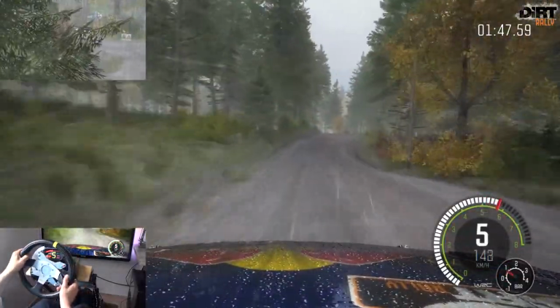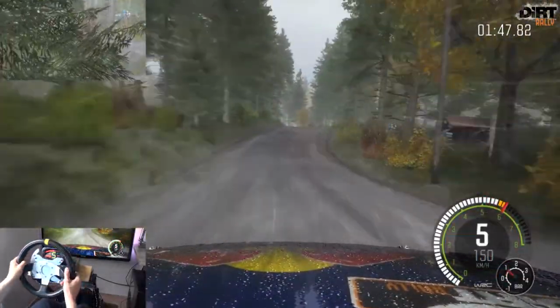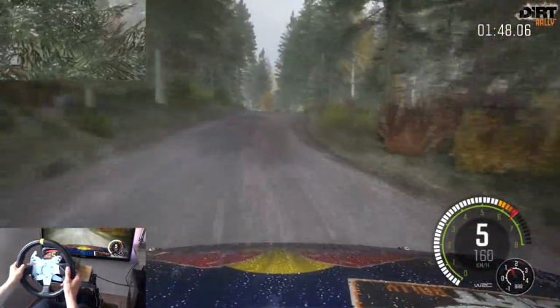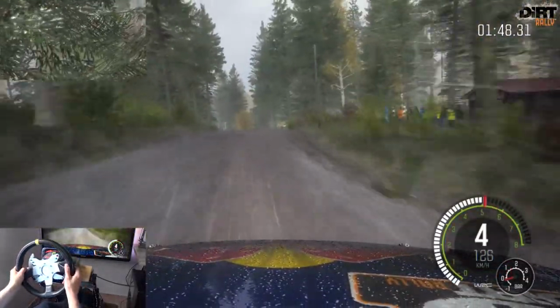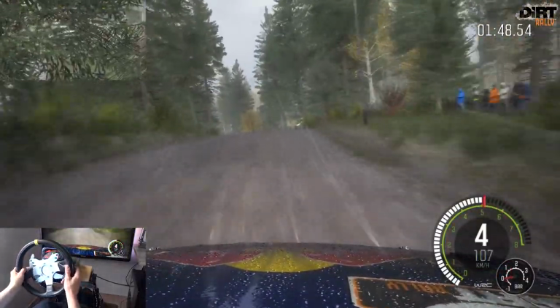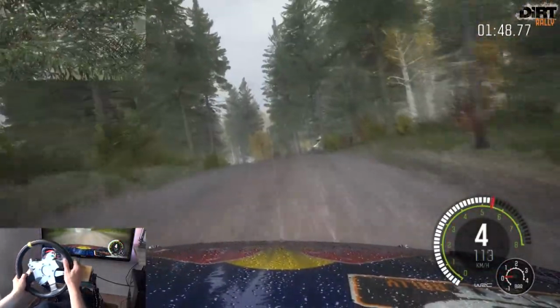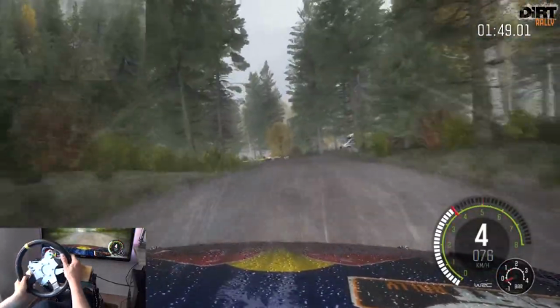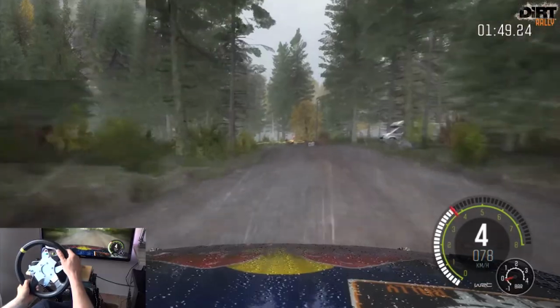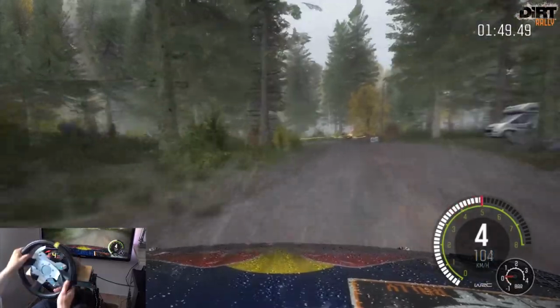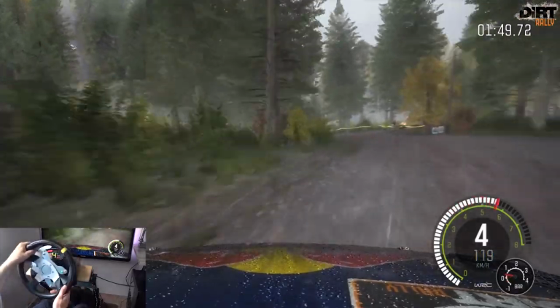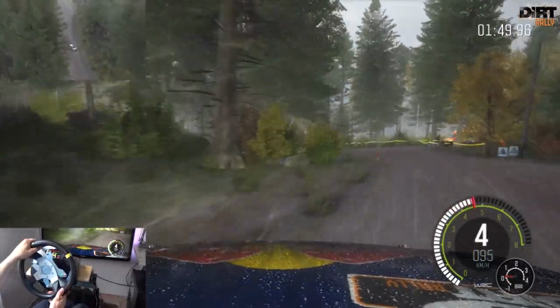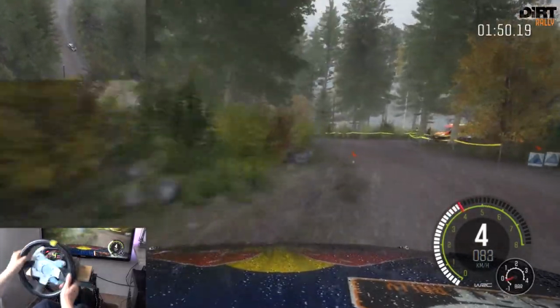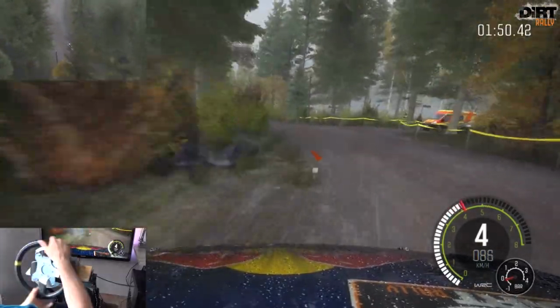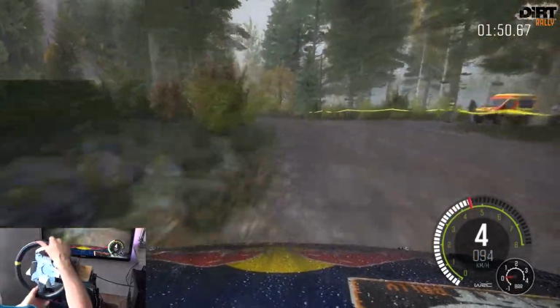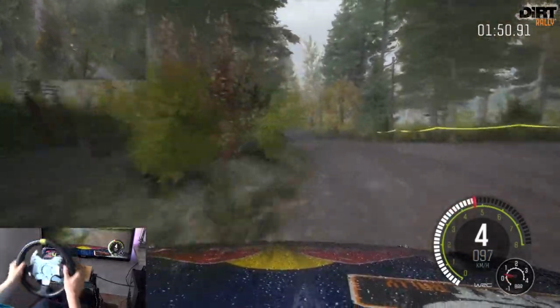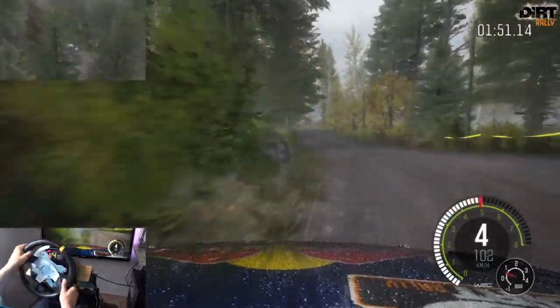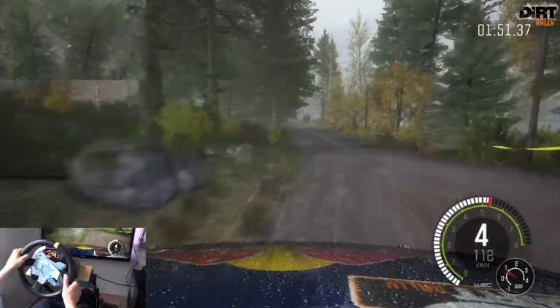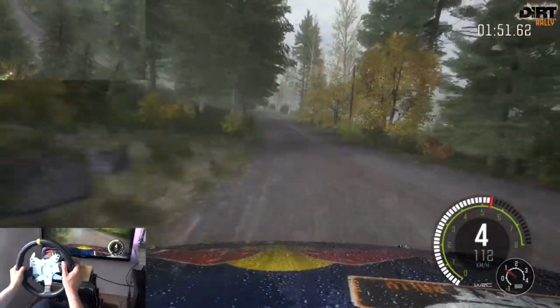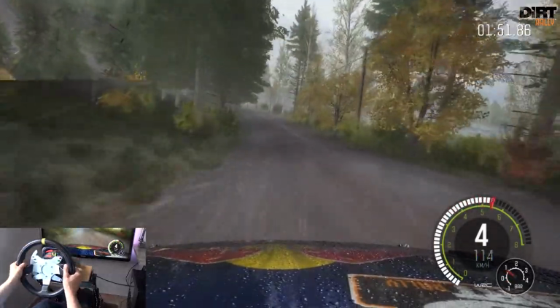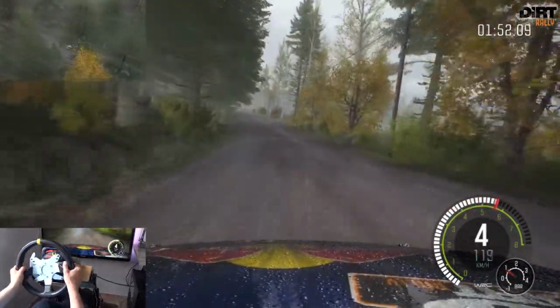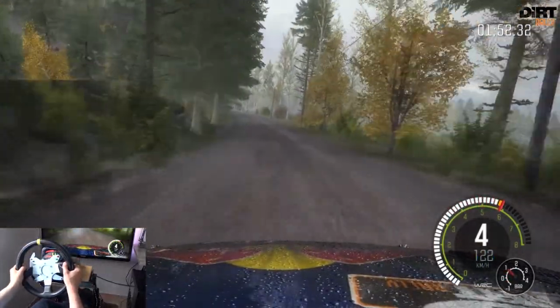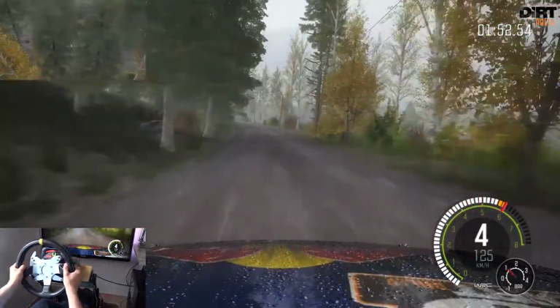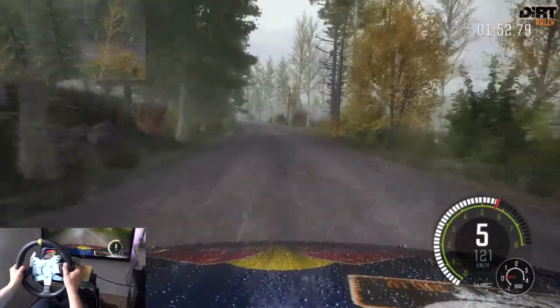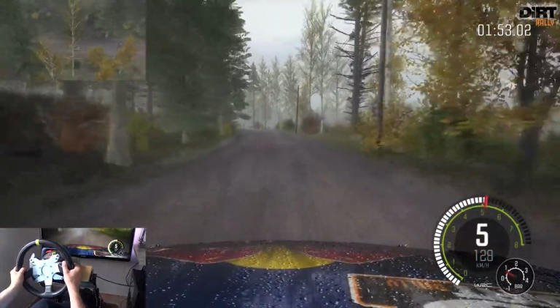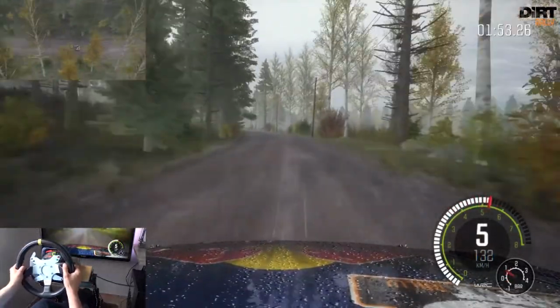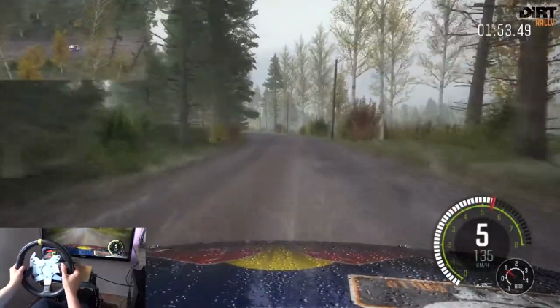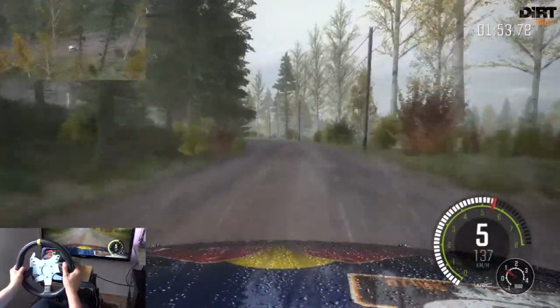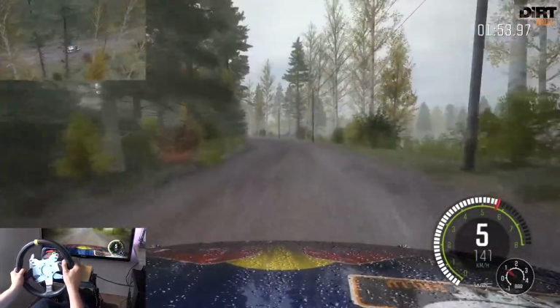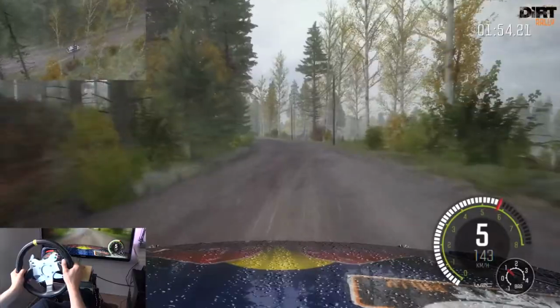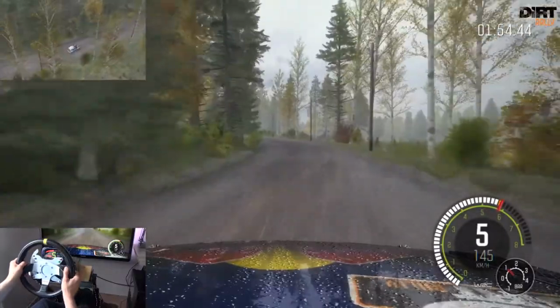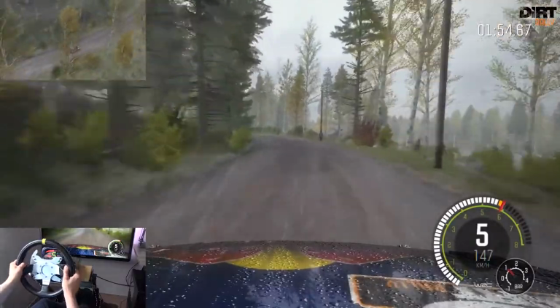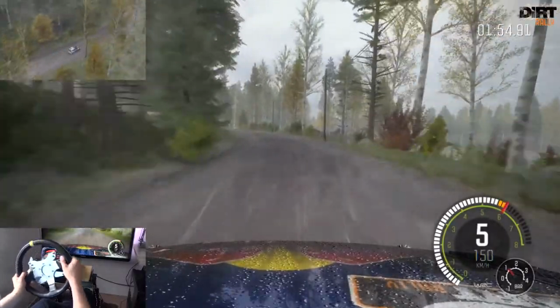Über Welle, über Kreuzung 60 Links 4 macht auf, verläuft über Kreuzung Kuppe. Welle Rechts 4 lang.